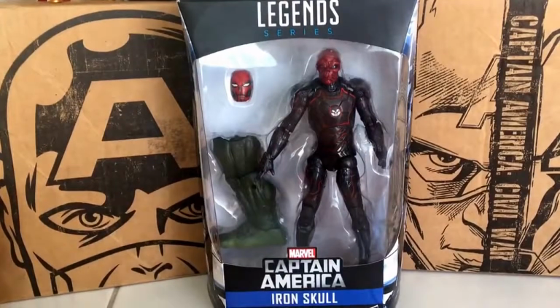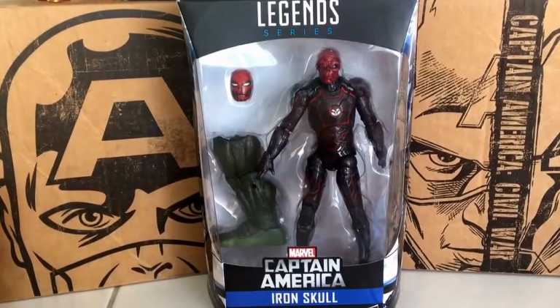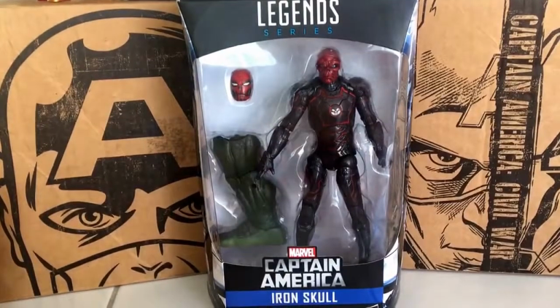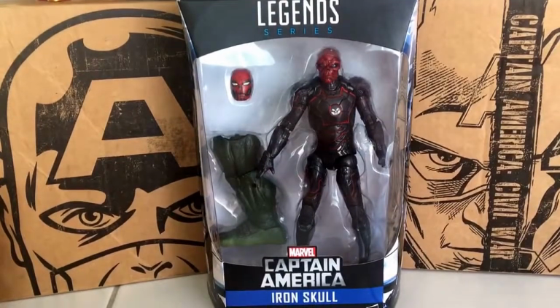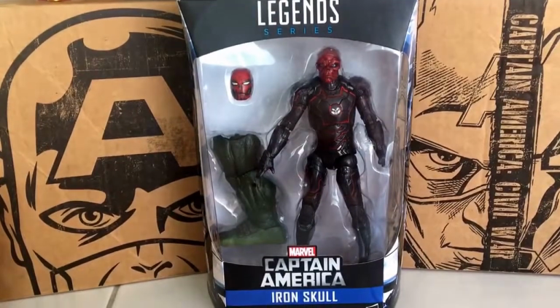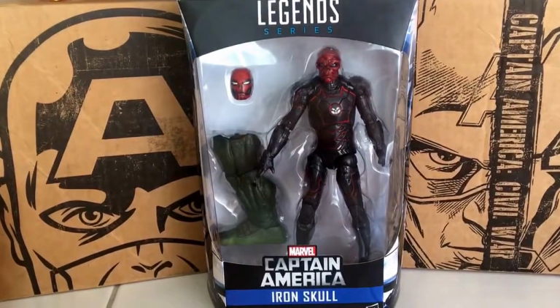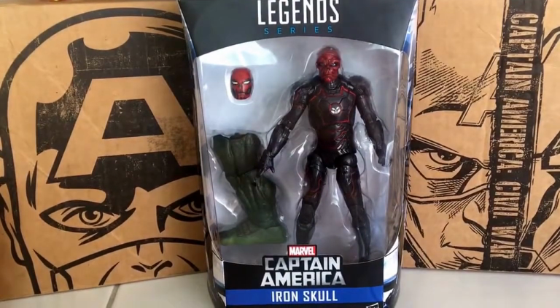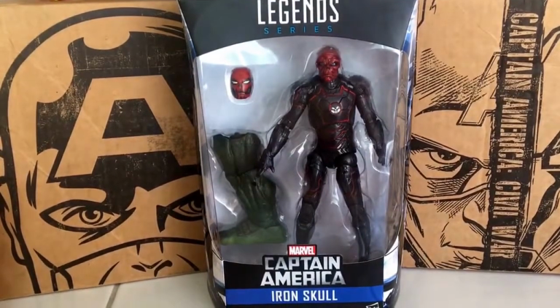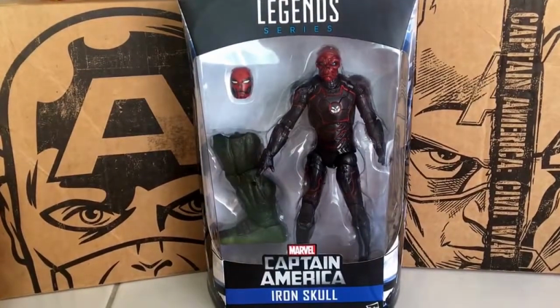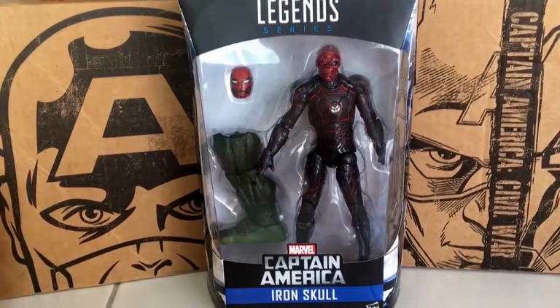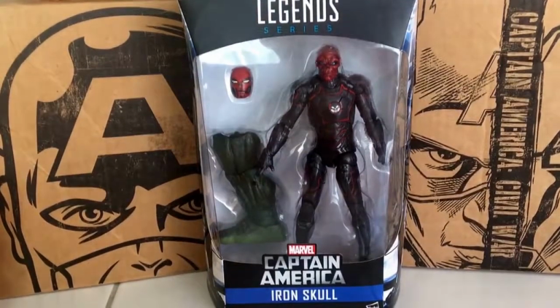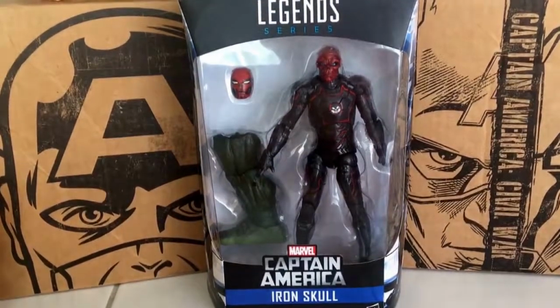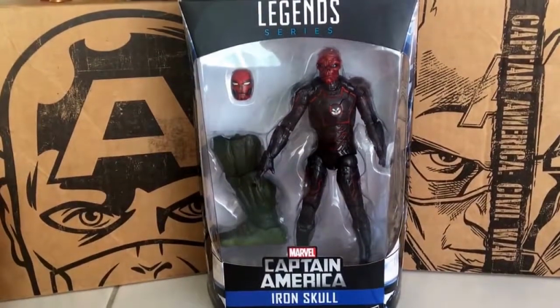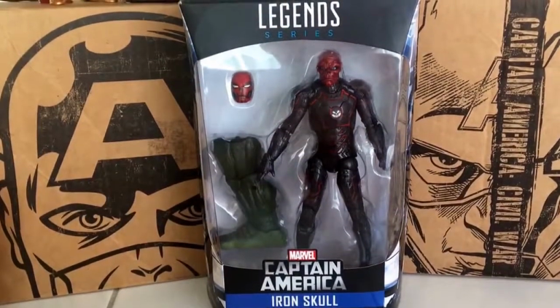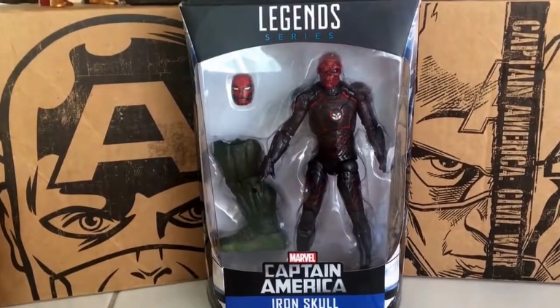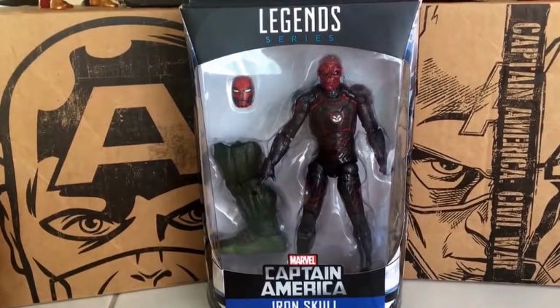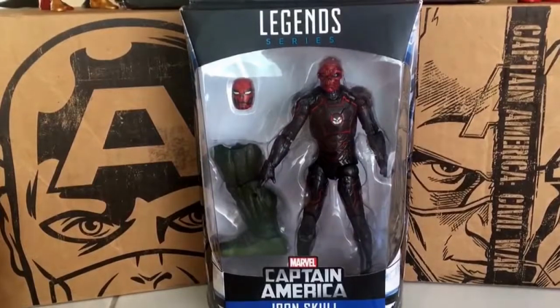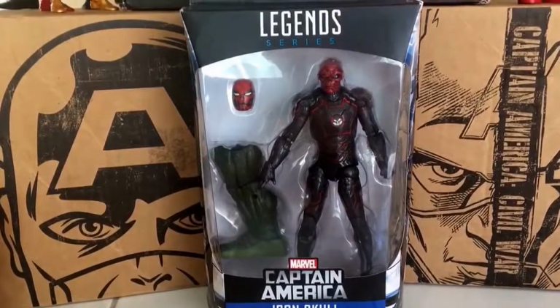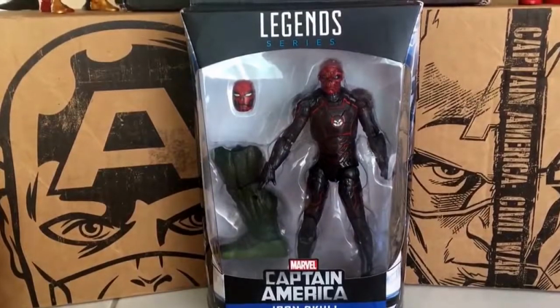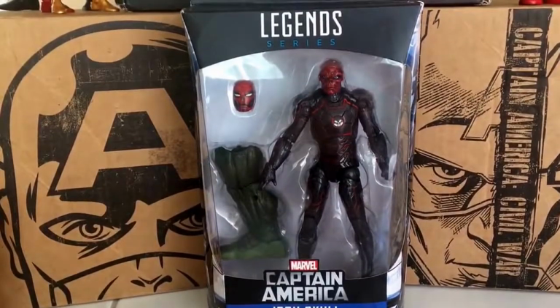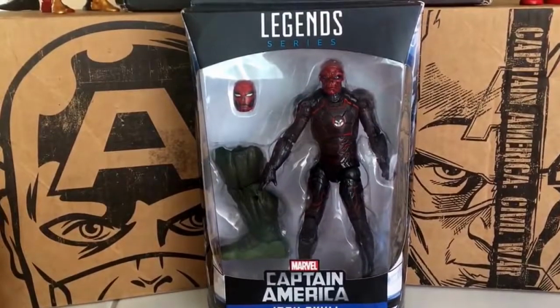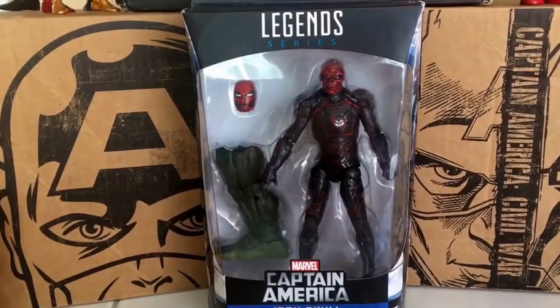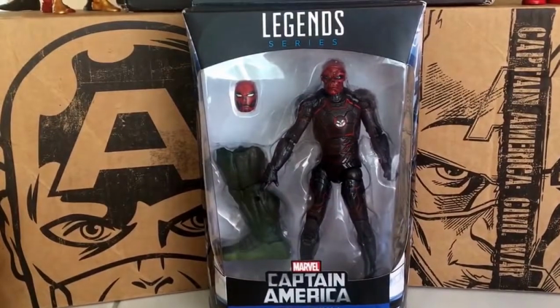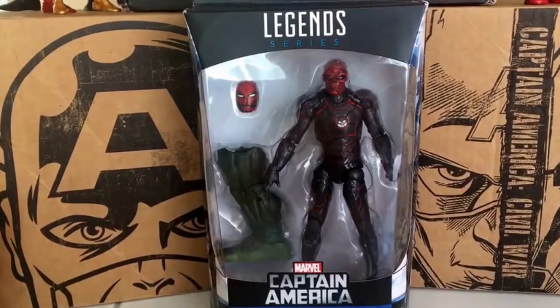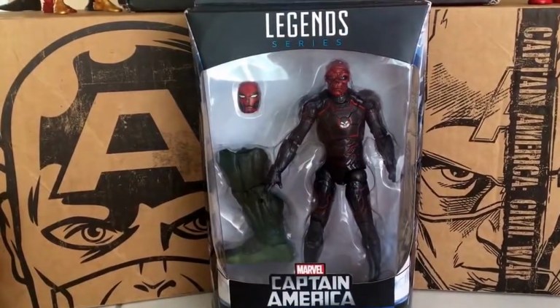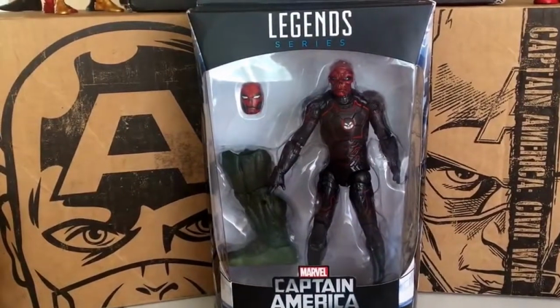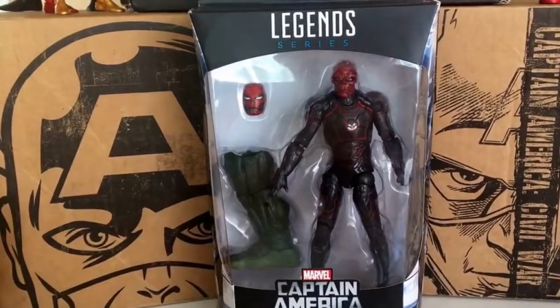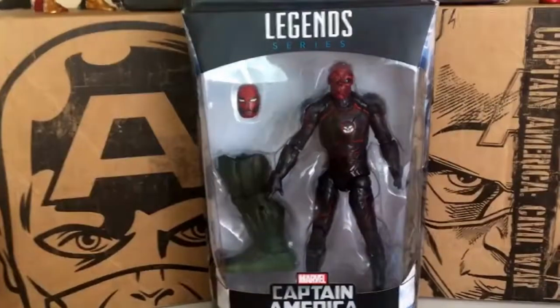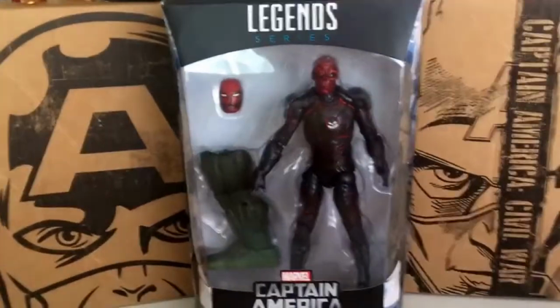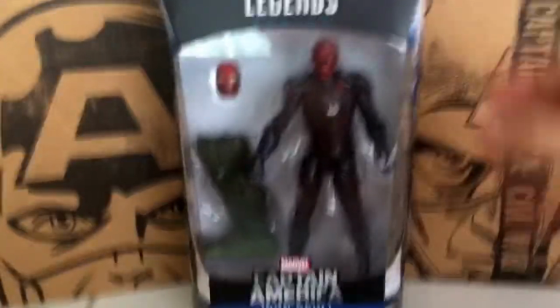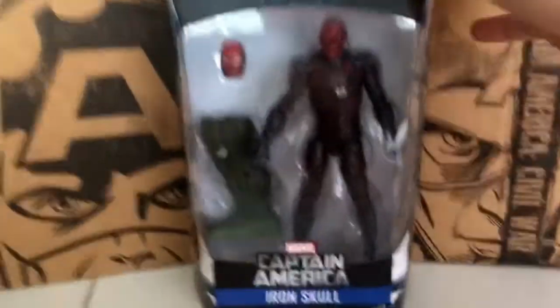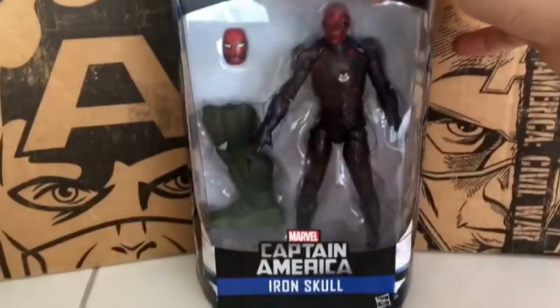How's it going, toy hunters? Toy Hunter Fusion here, and today's video we're going to be taking a closer look at the Build-A-Figure Abomination wave Marvel Legends Iron Skull figure.